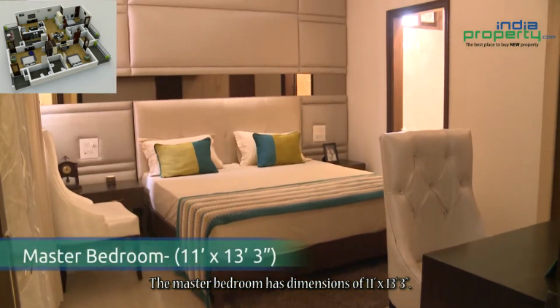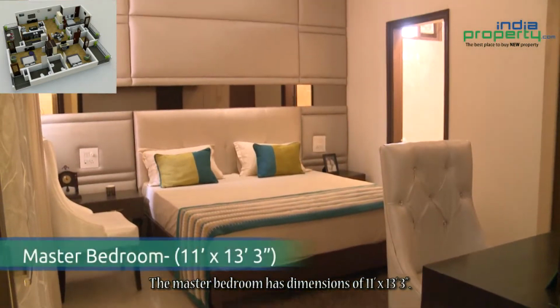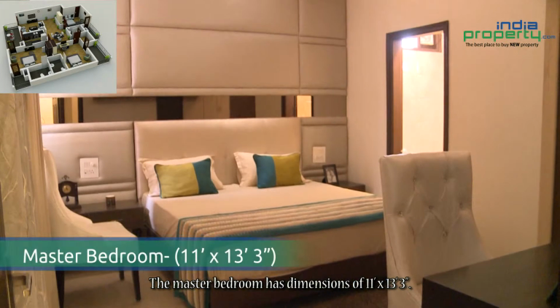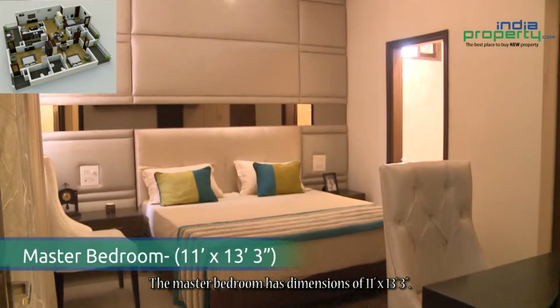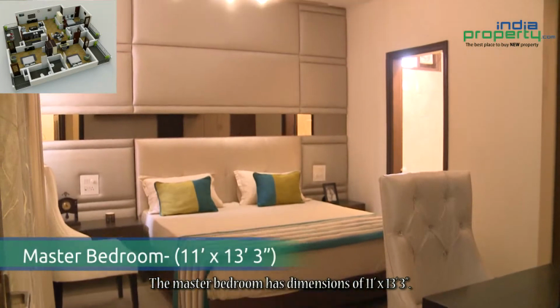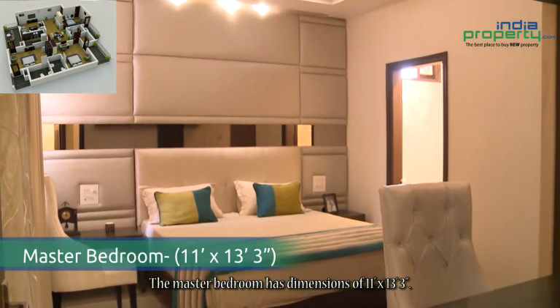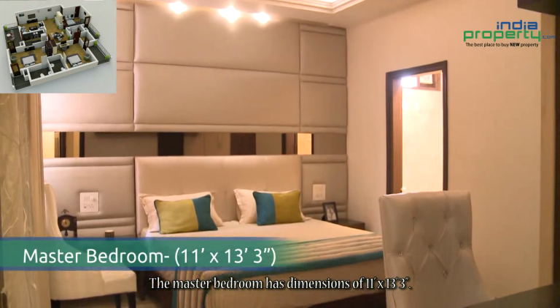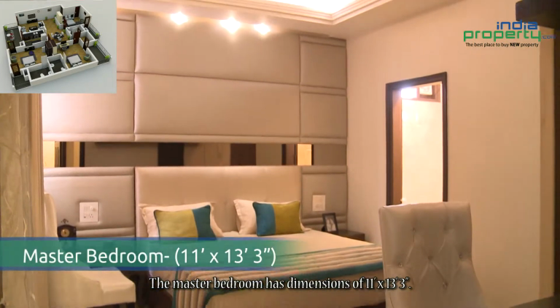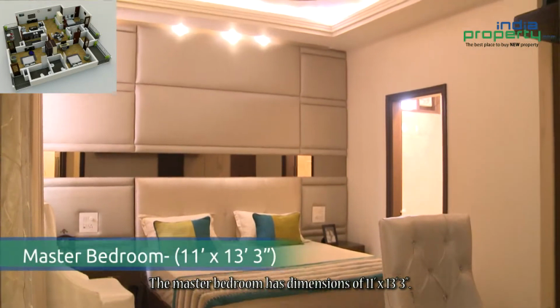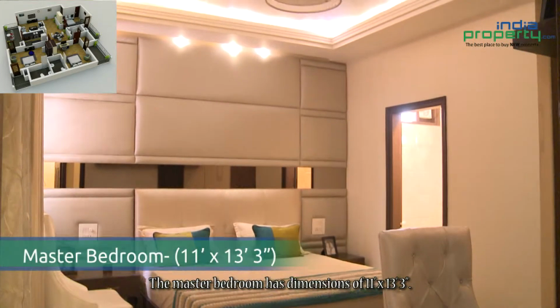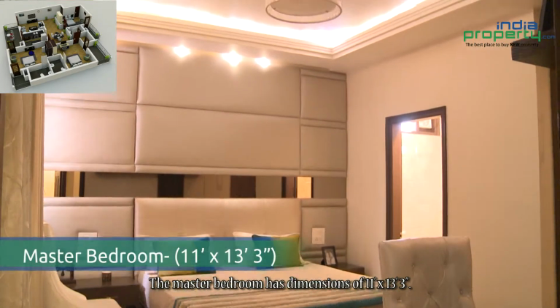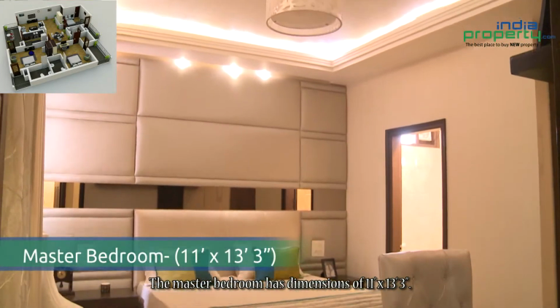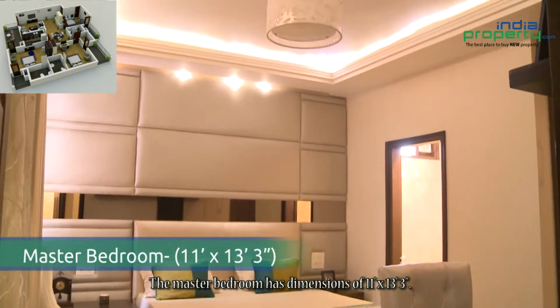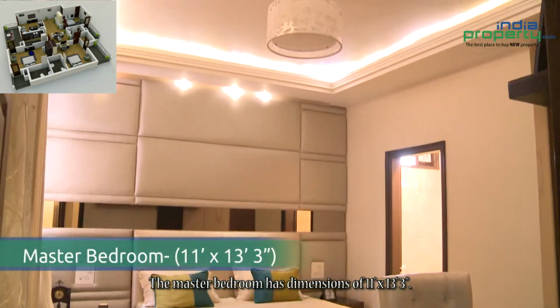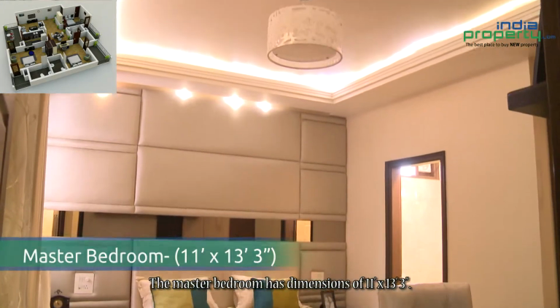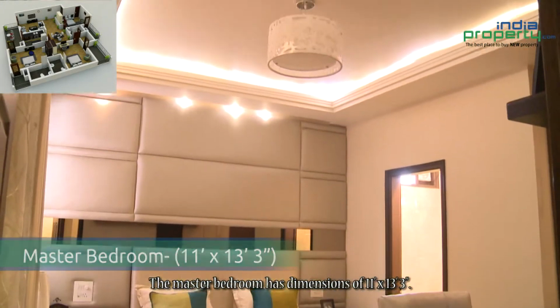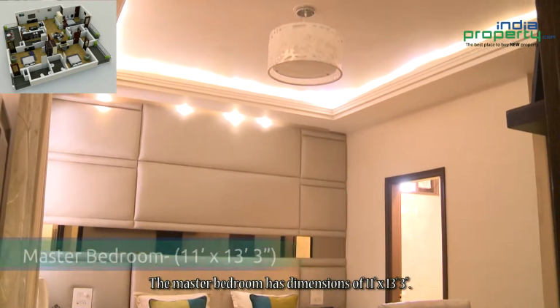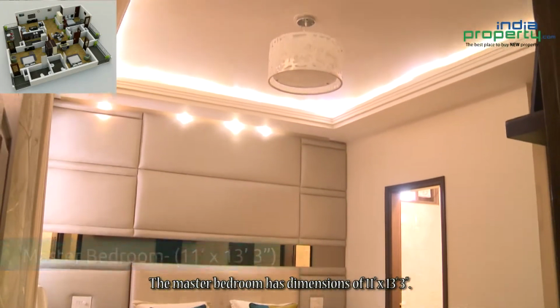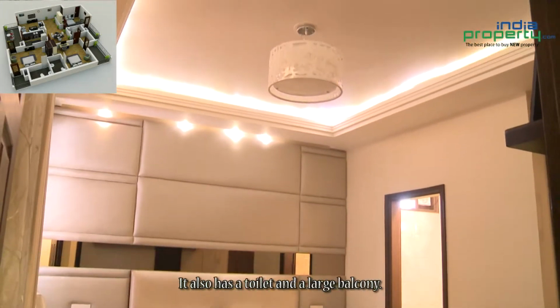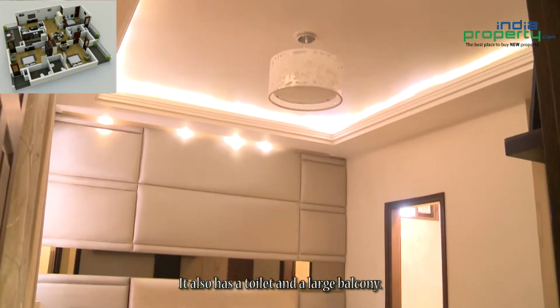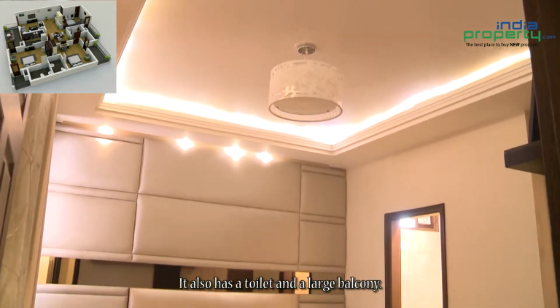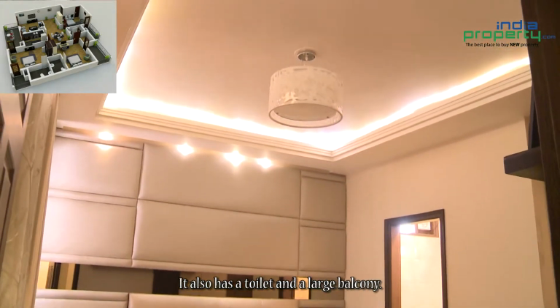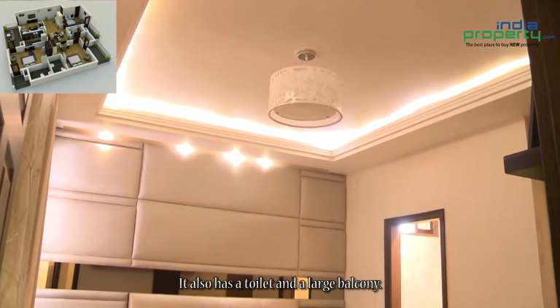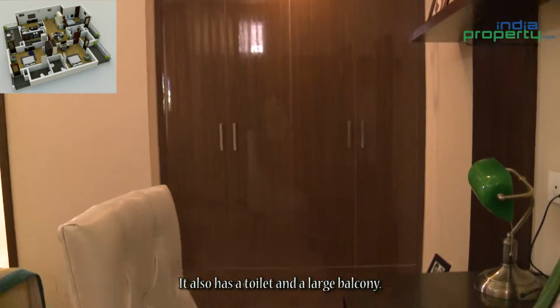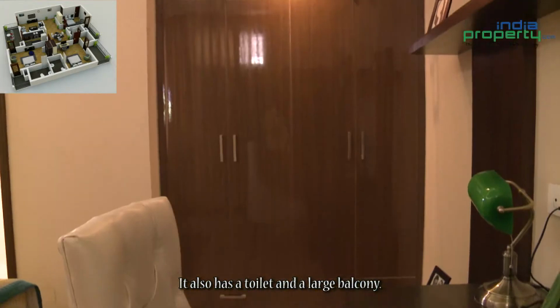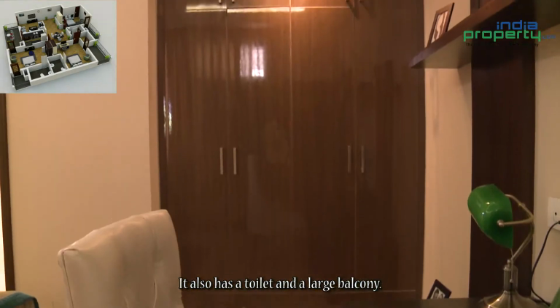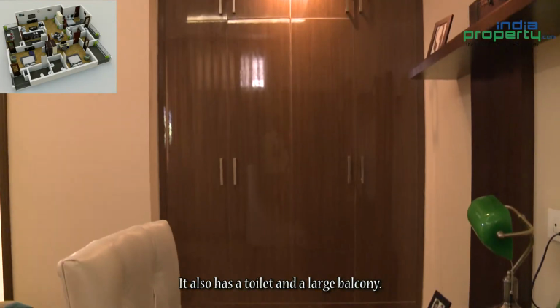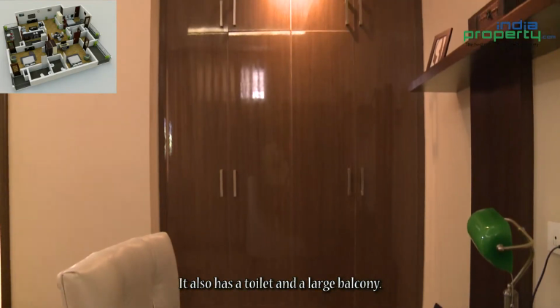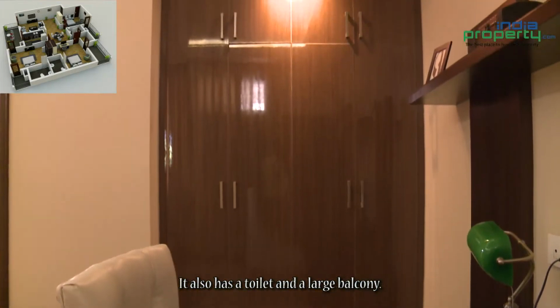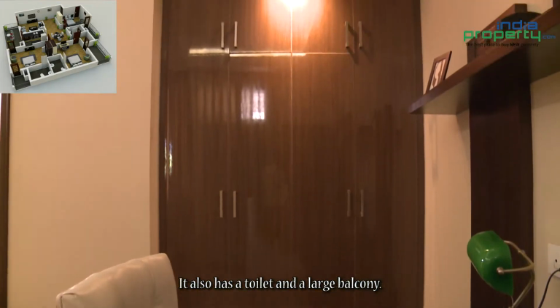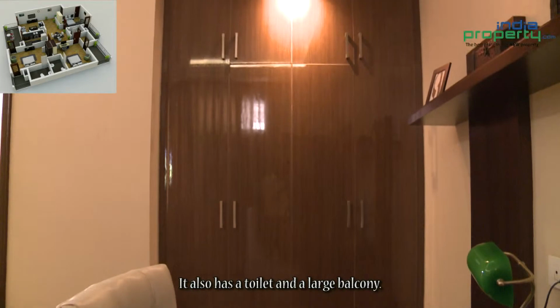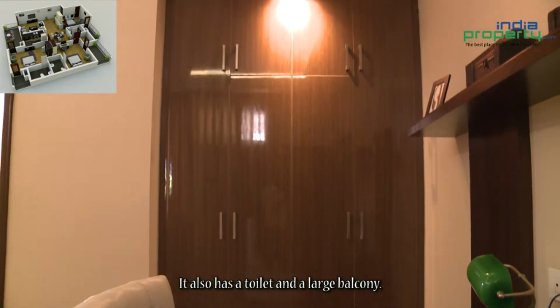The master bedroom has dimensions of 11 feet by 13 feet 3 inches. It also has an attached toilet and a large balcony.